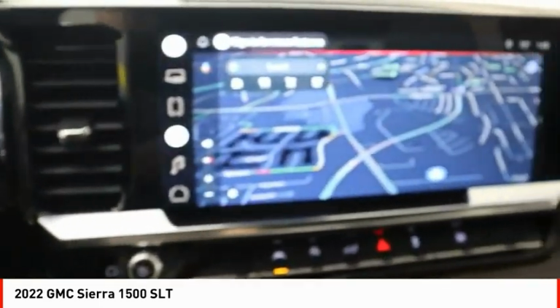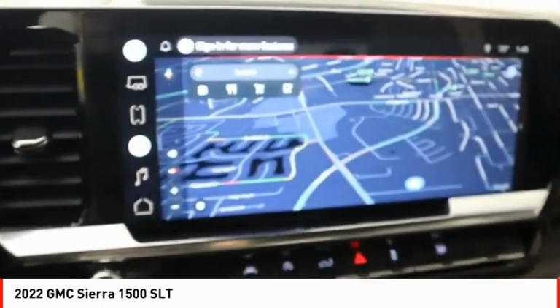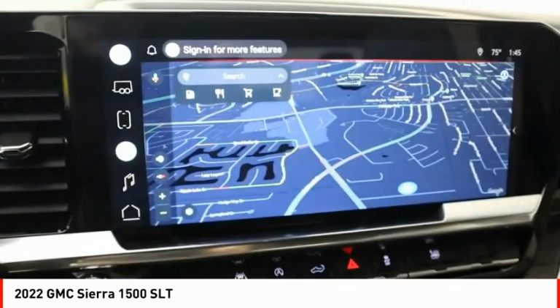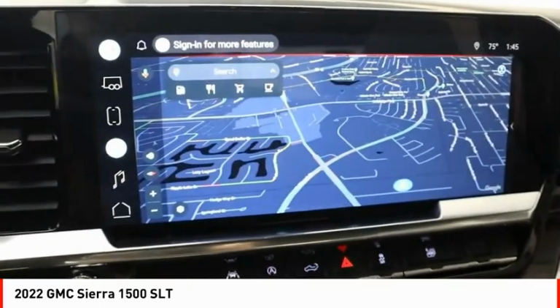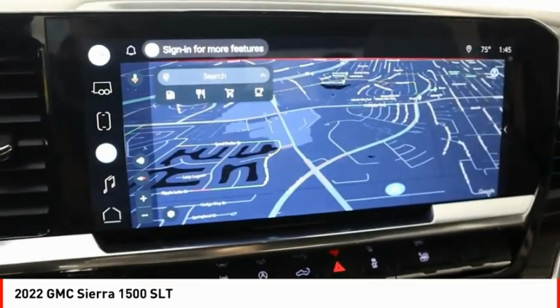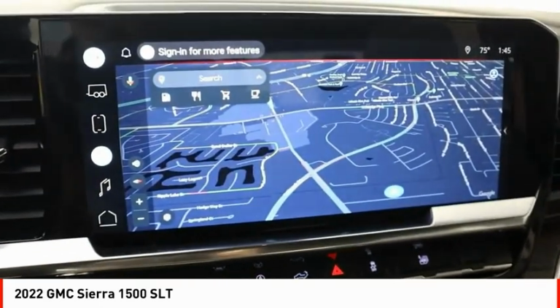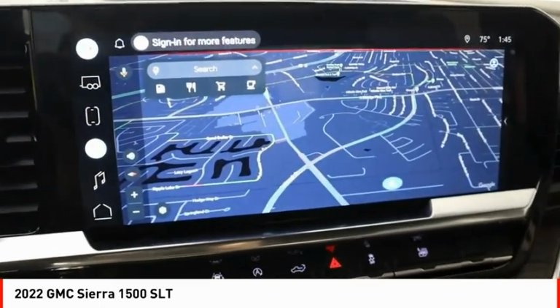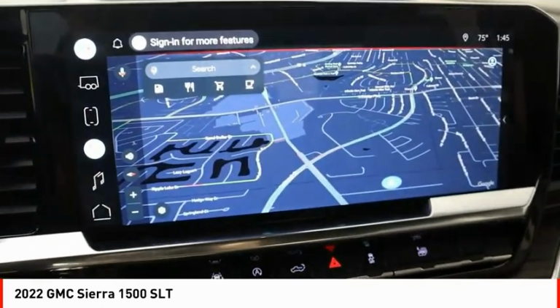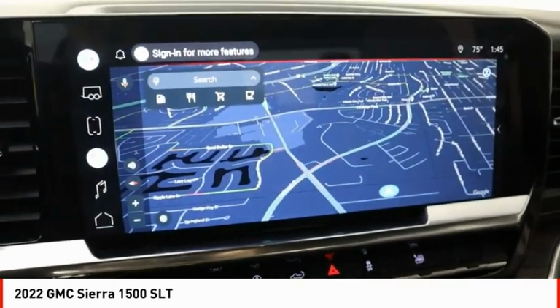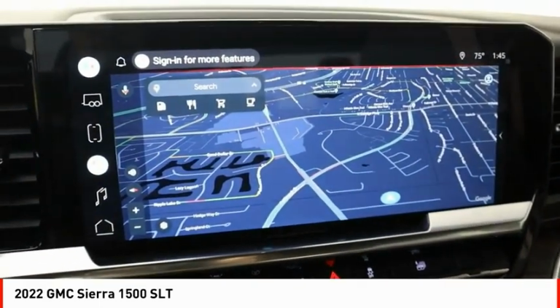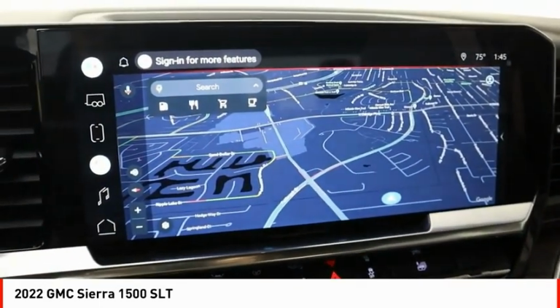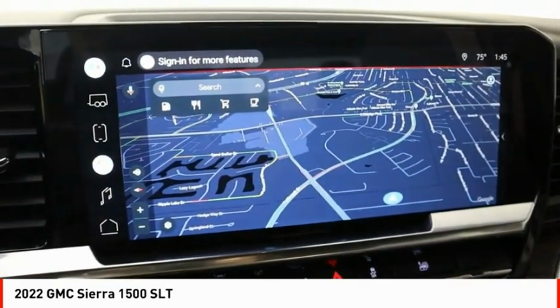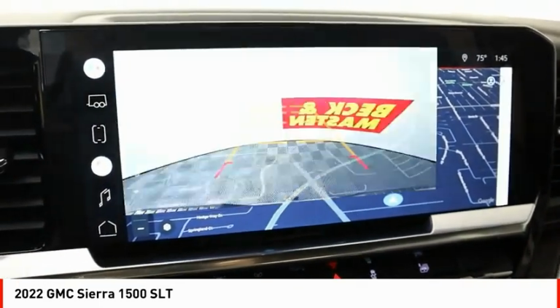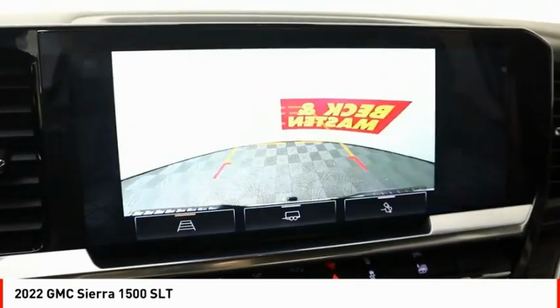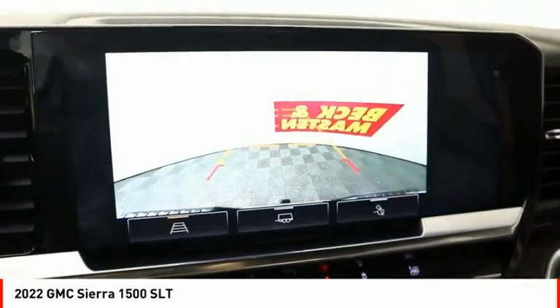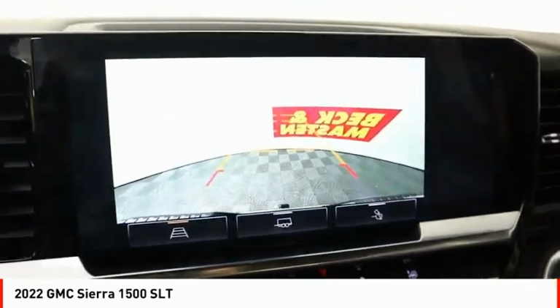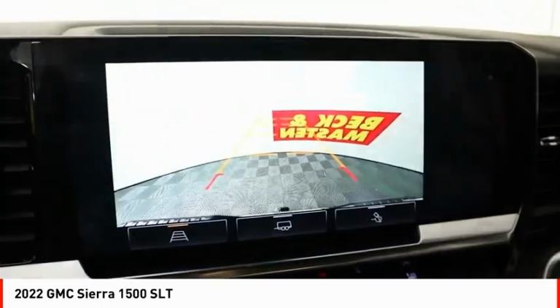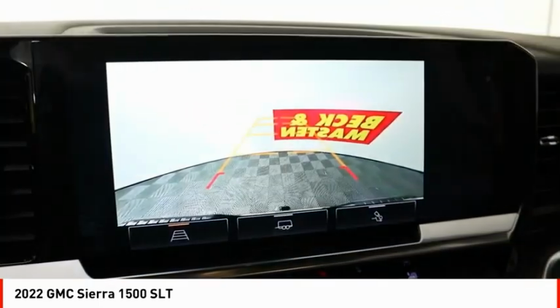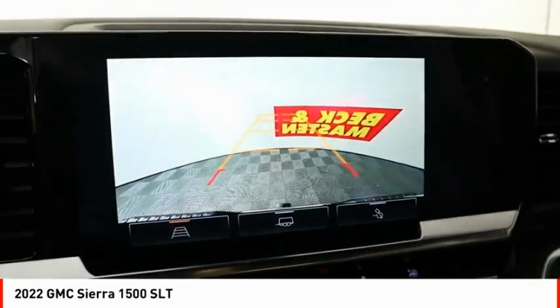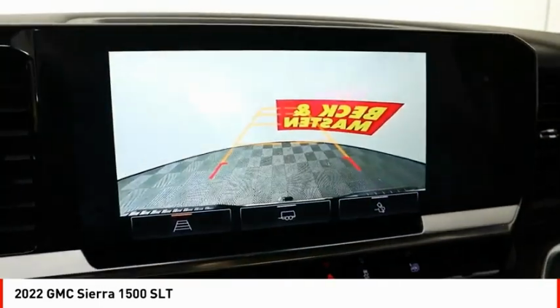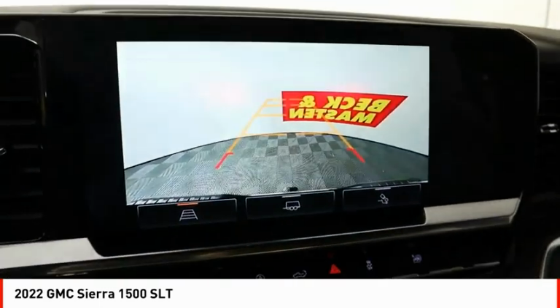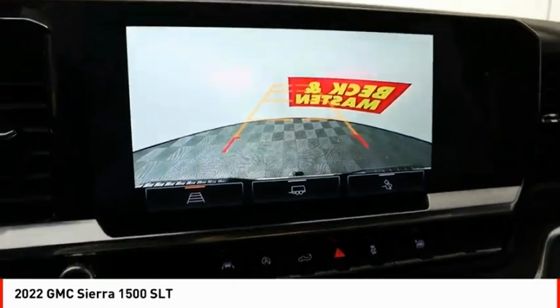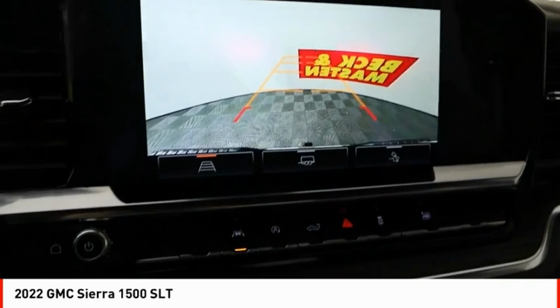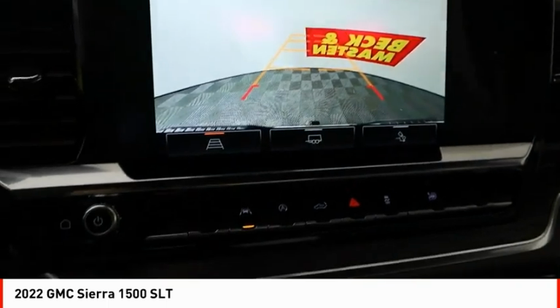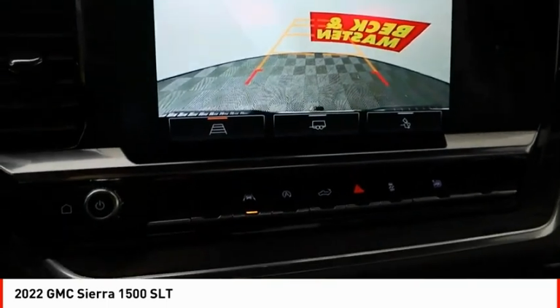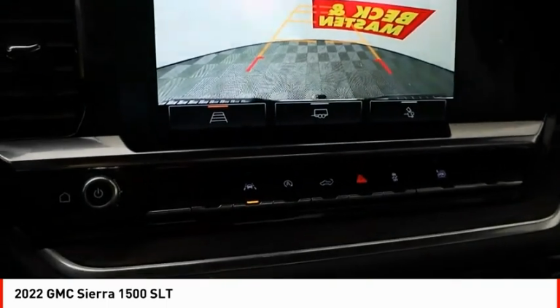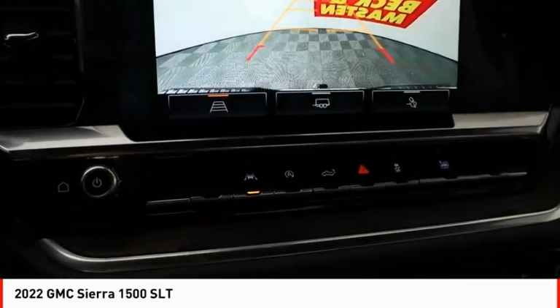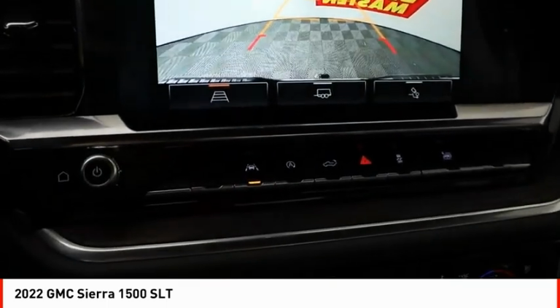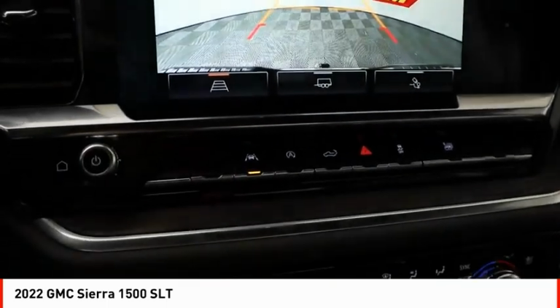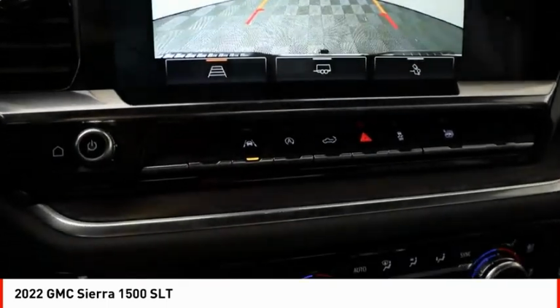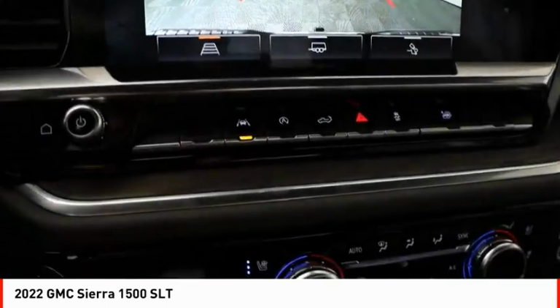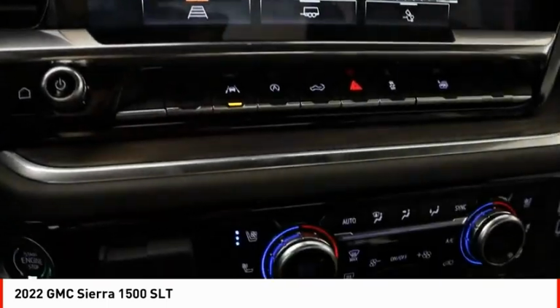stability control, roll stability control, front suspension type strut, rear step bumper.